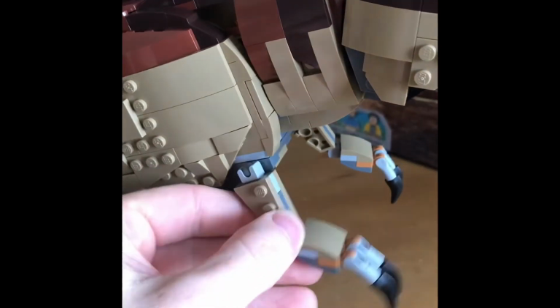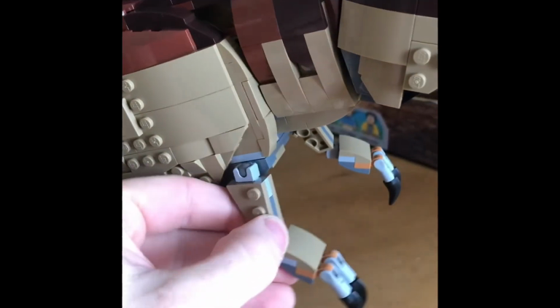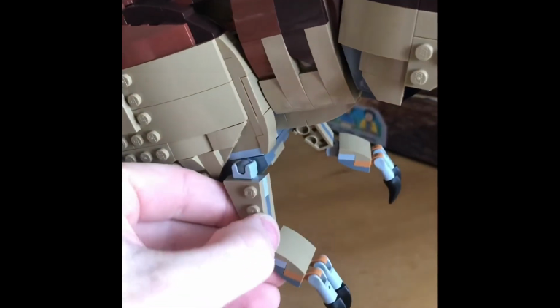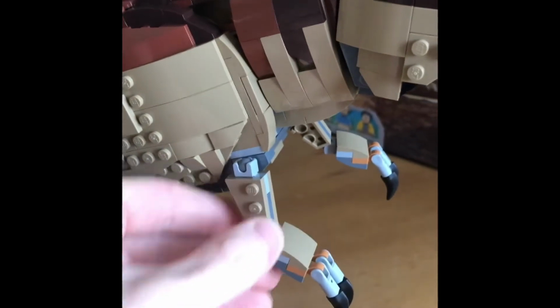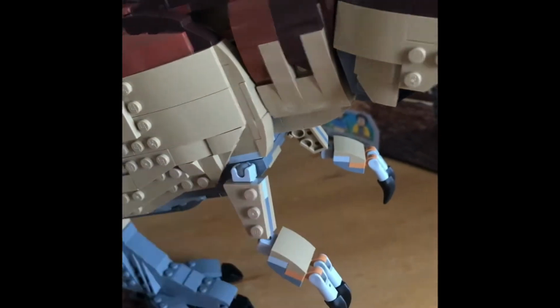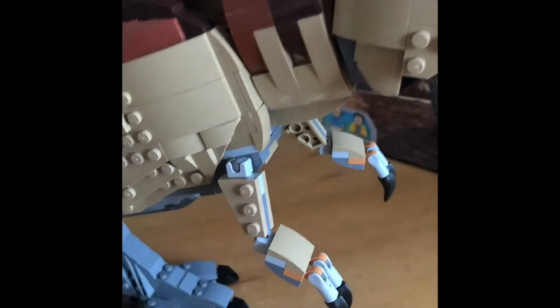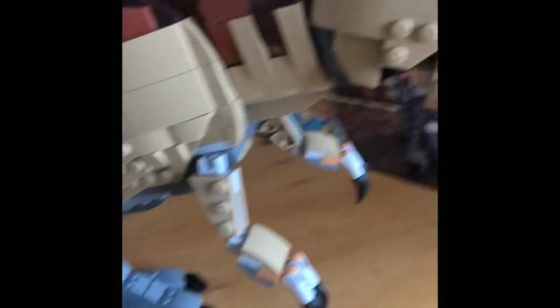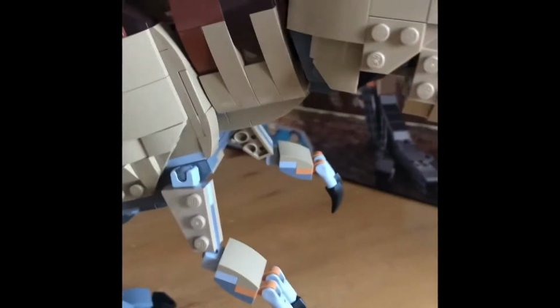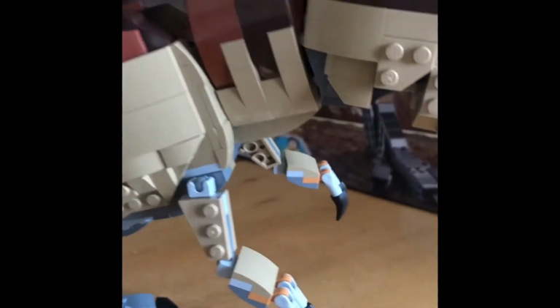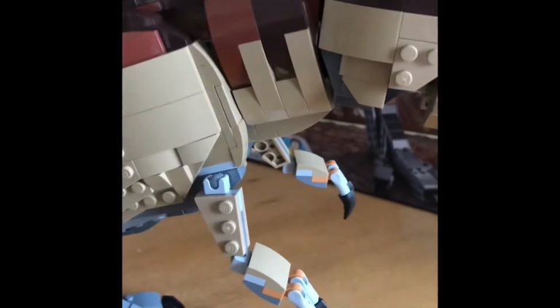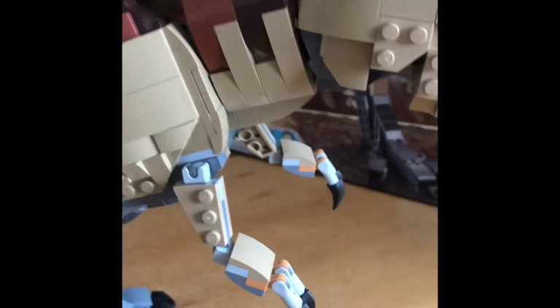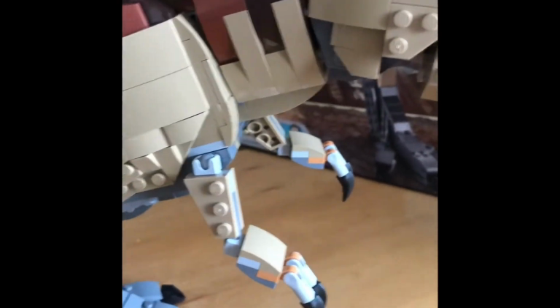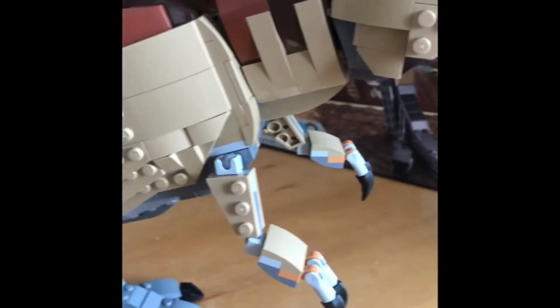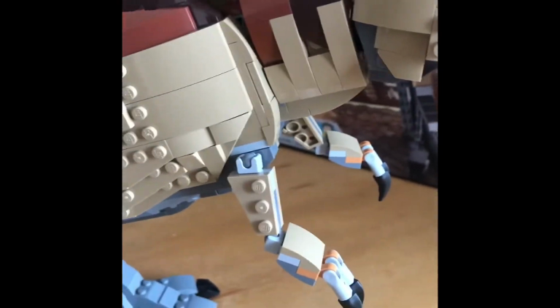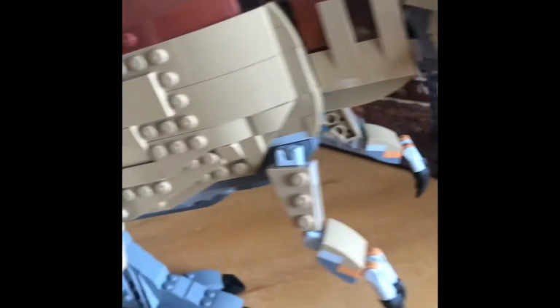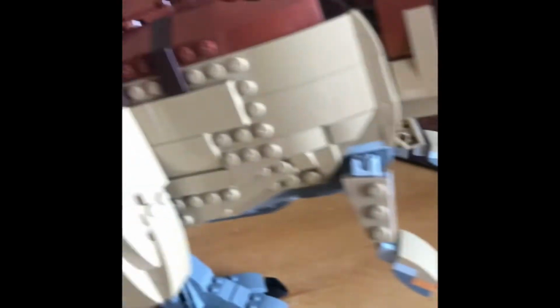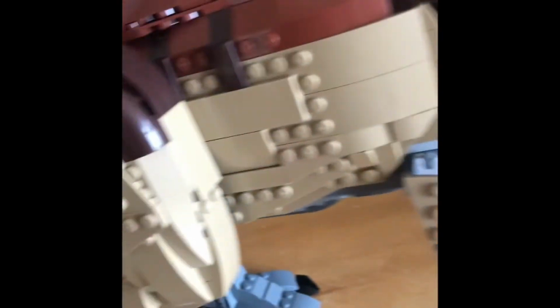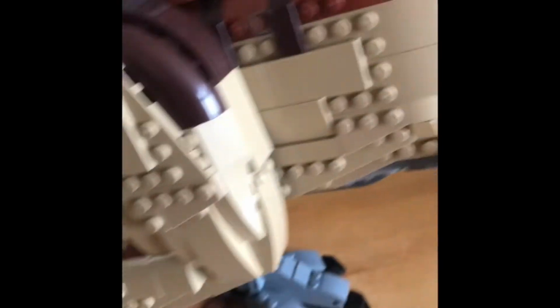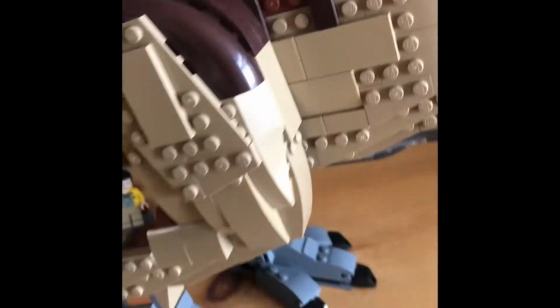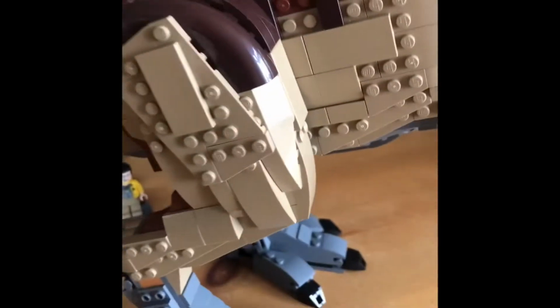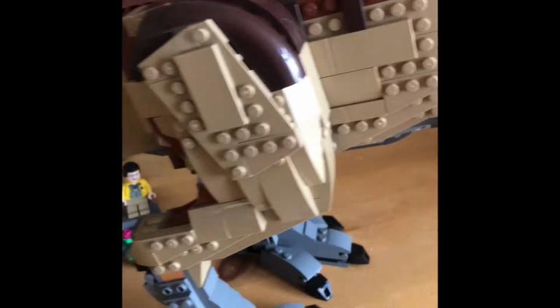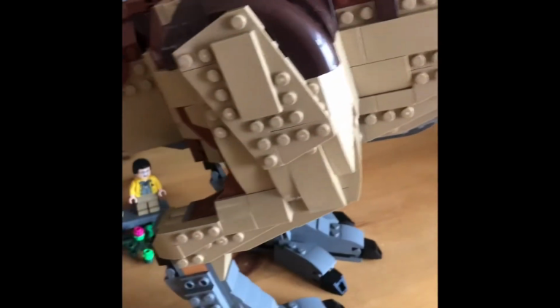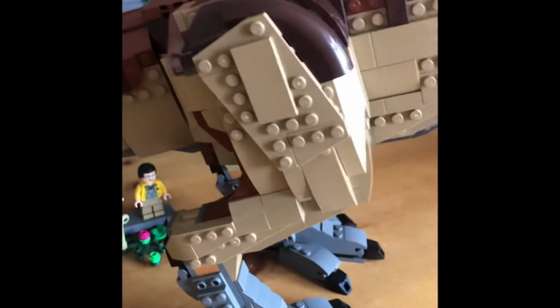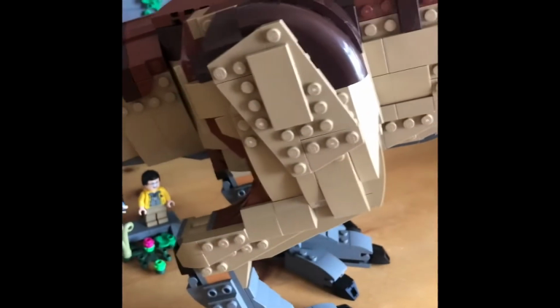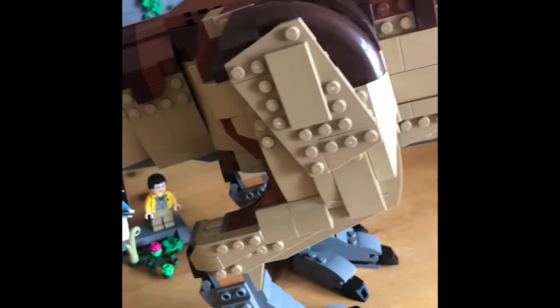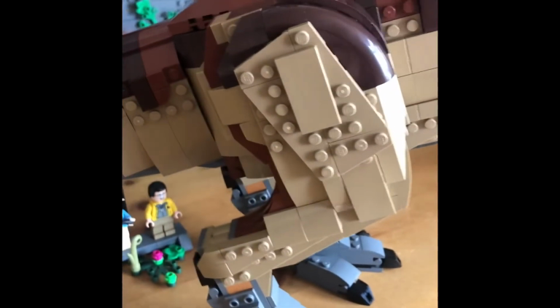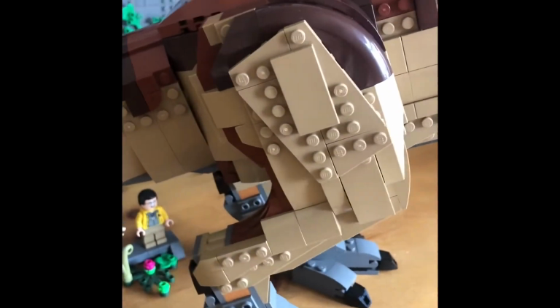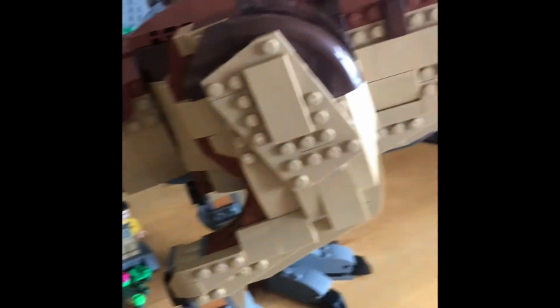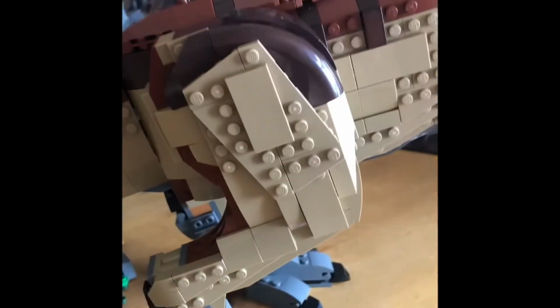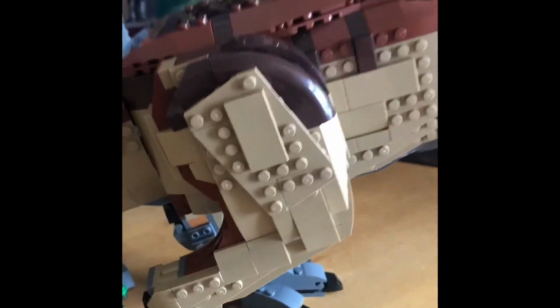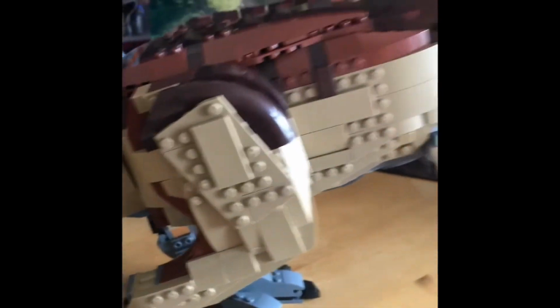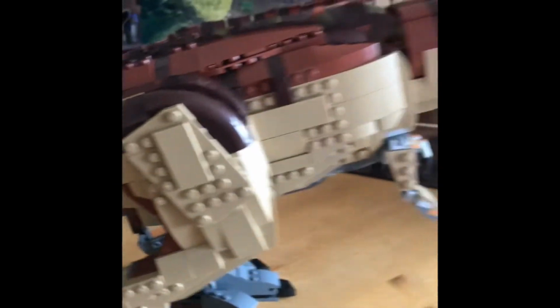I wouldn't recommend this for young children though. It's not really a toy — it's more of a model.